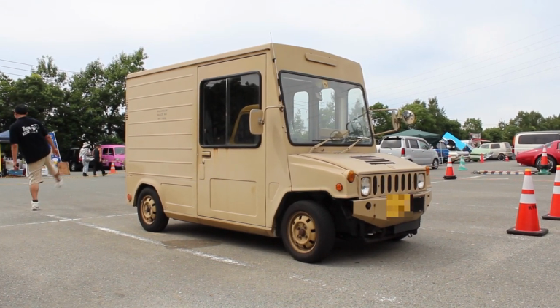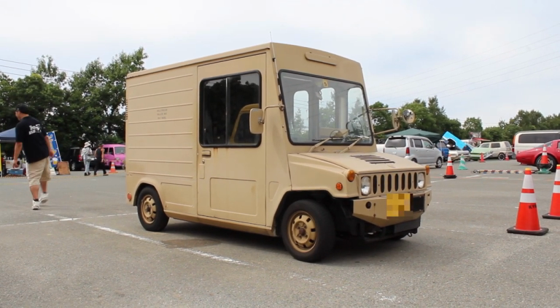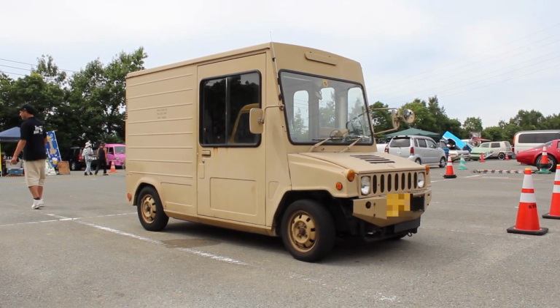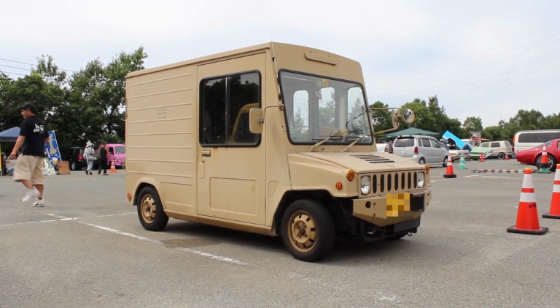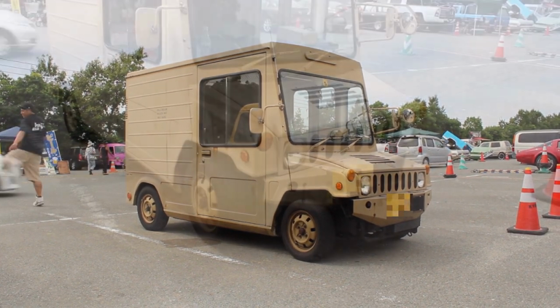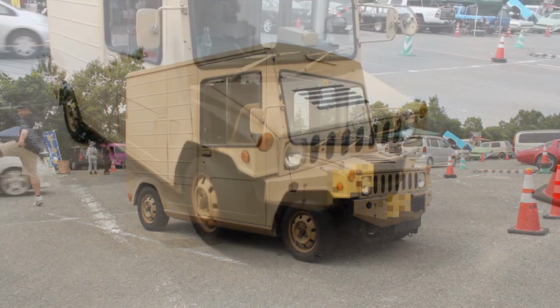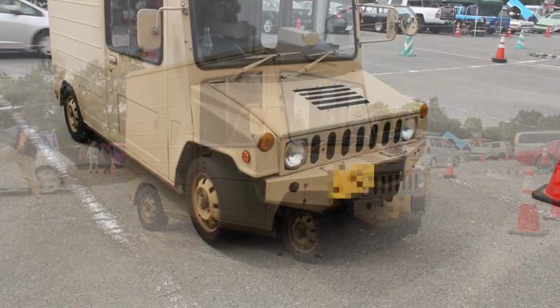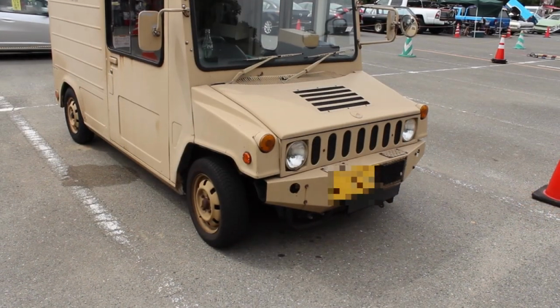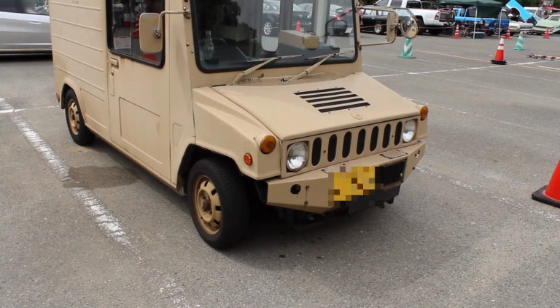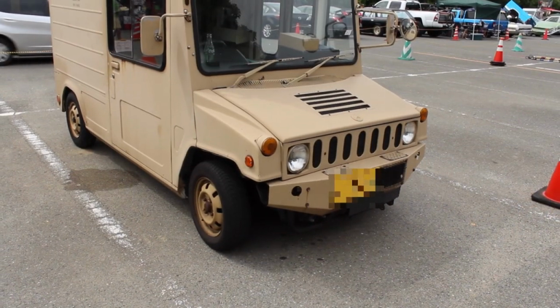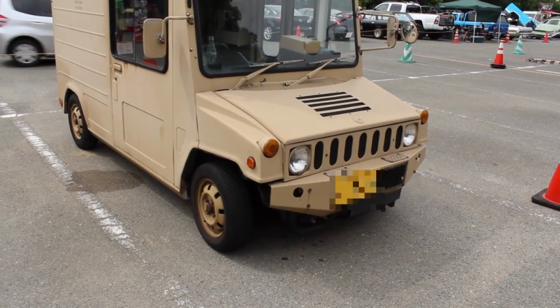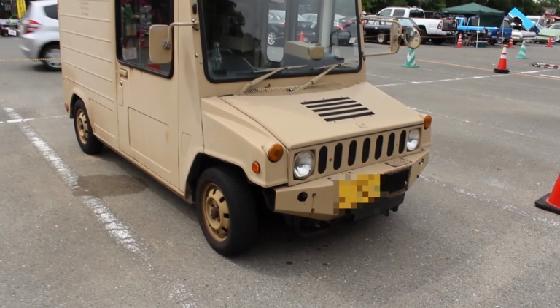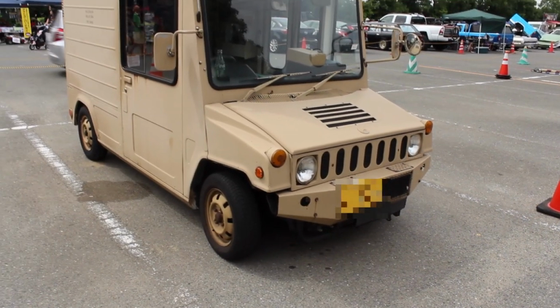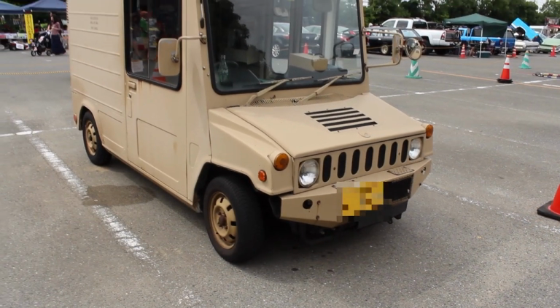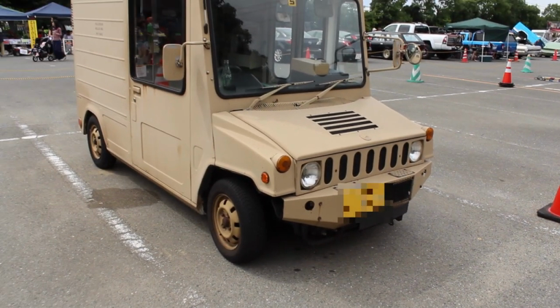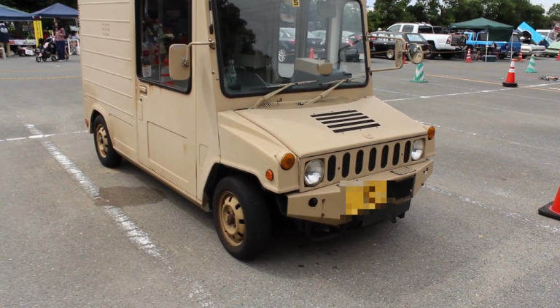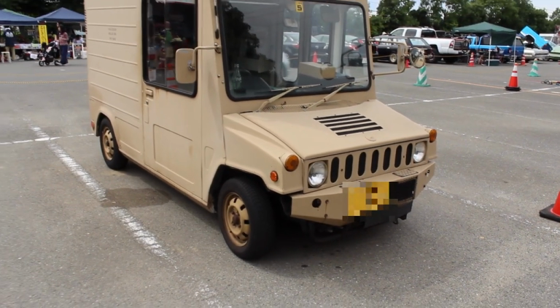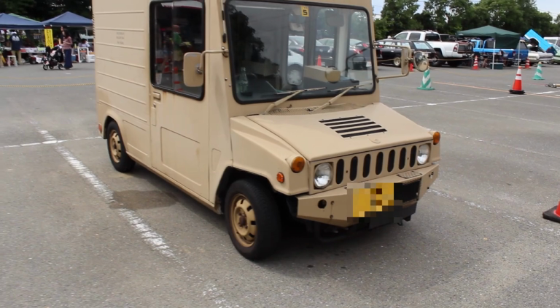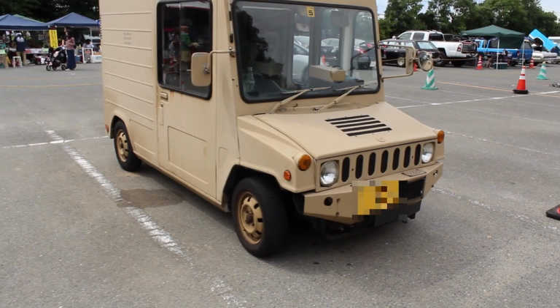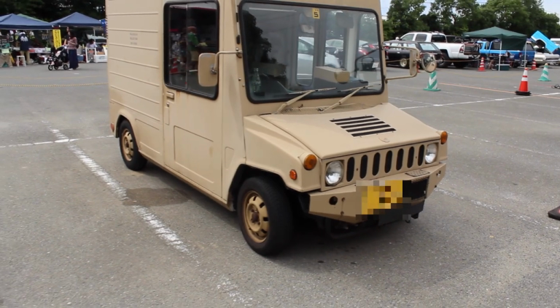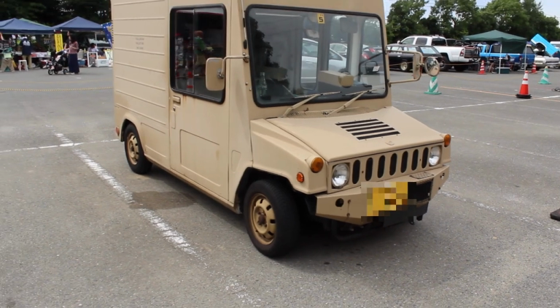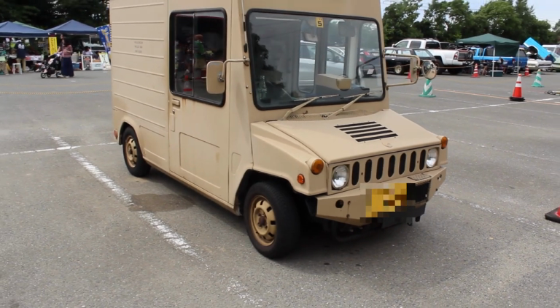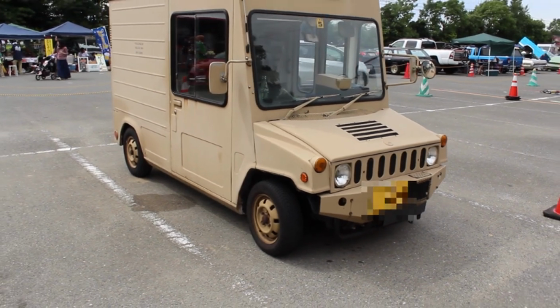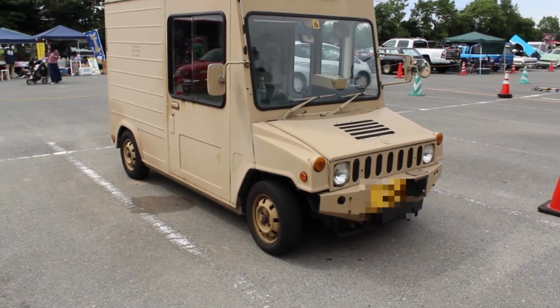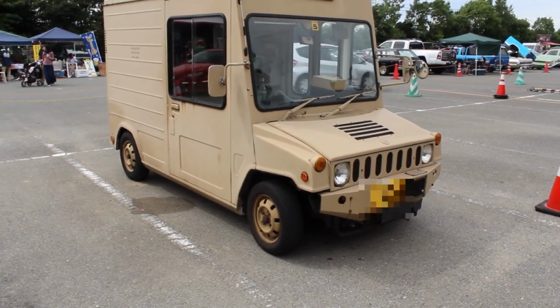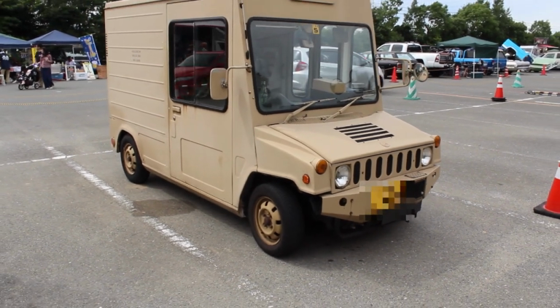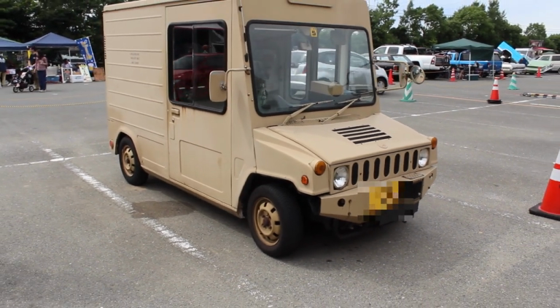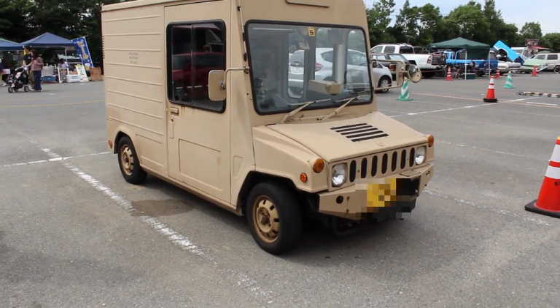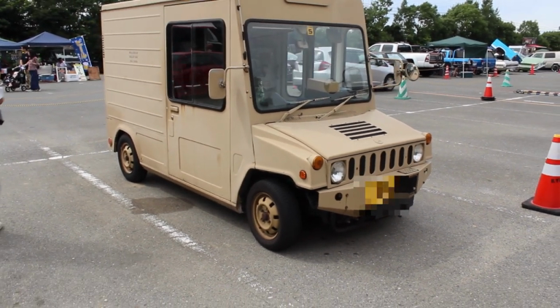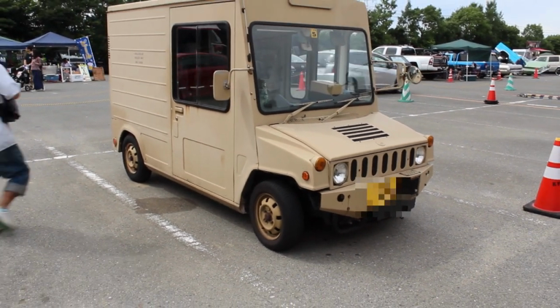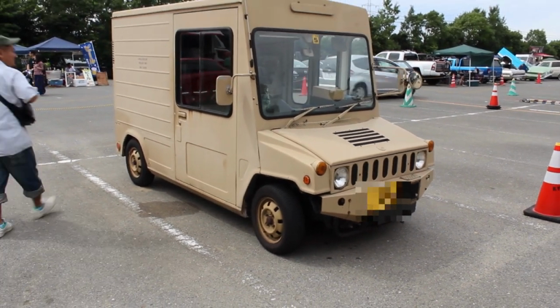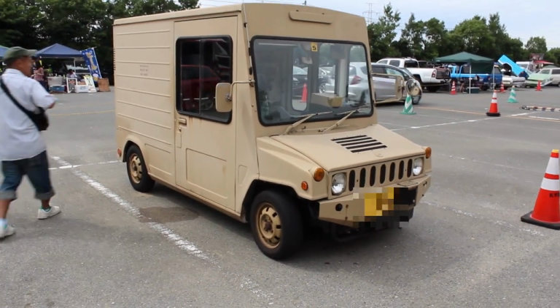If you have something witty you want to say about this car, let me know in the comments below.